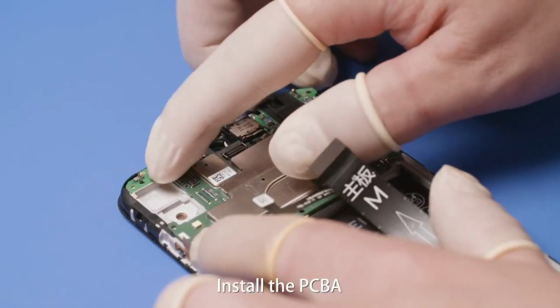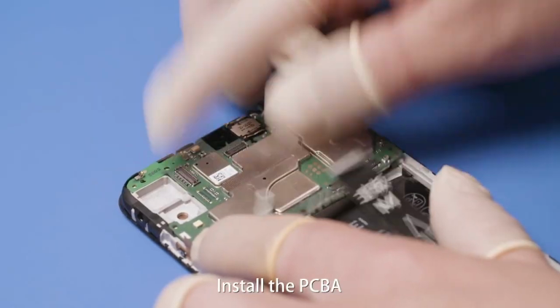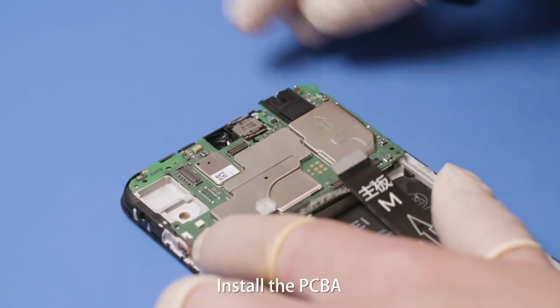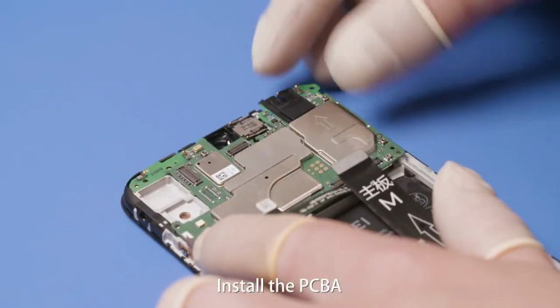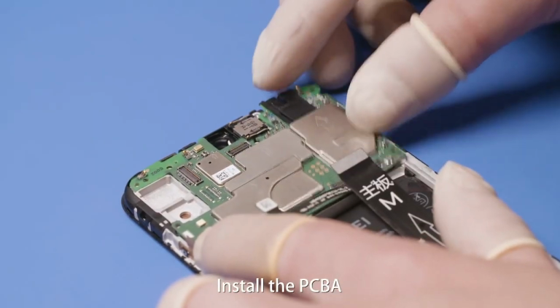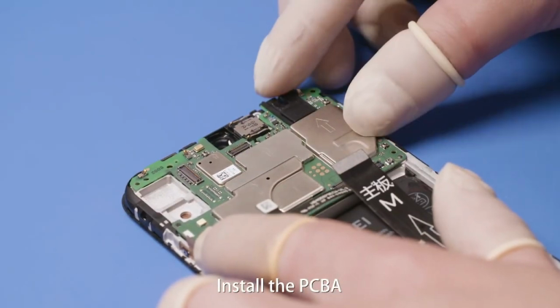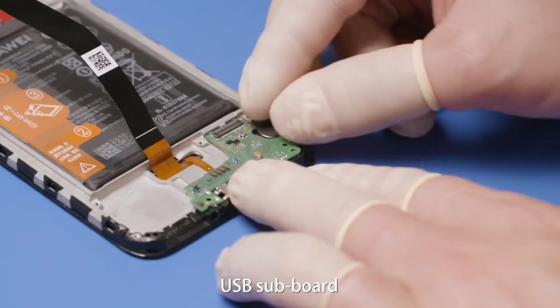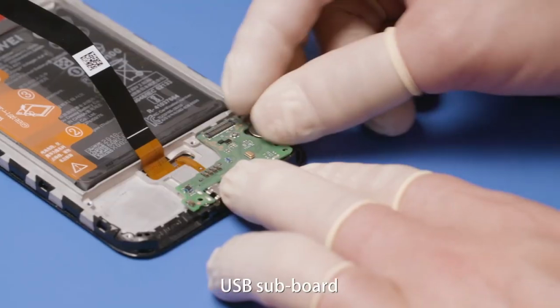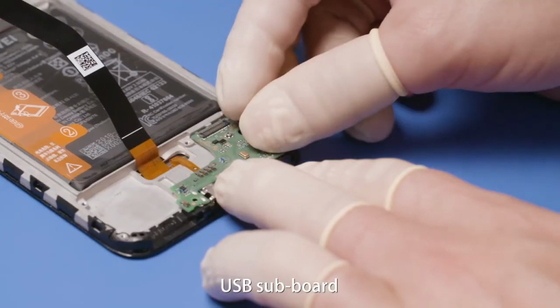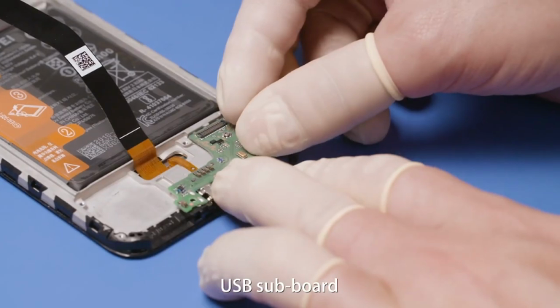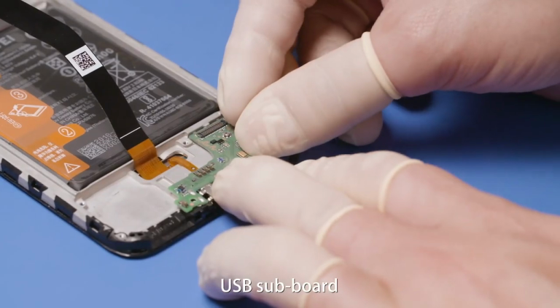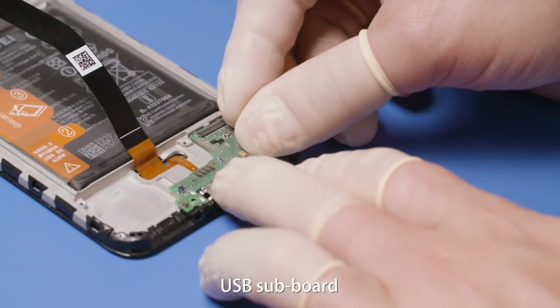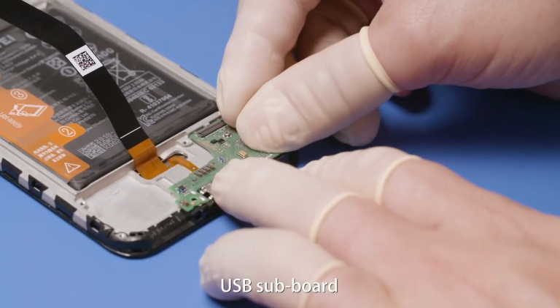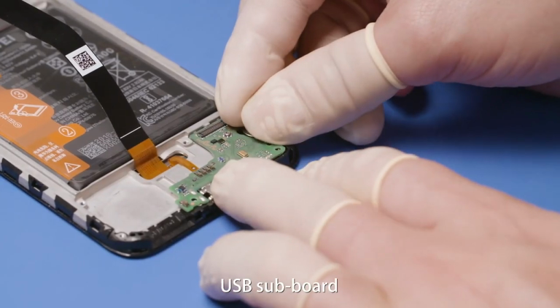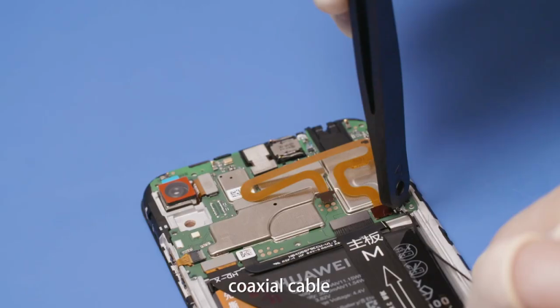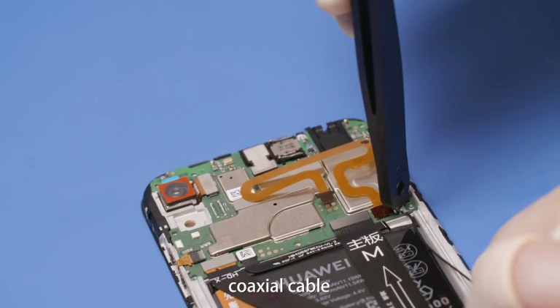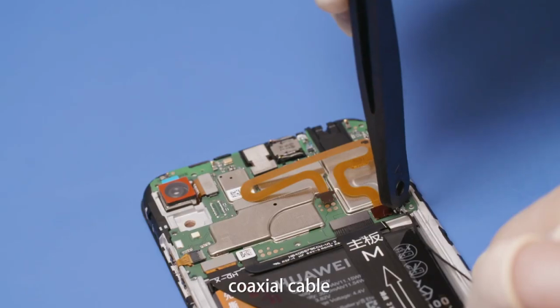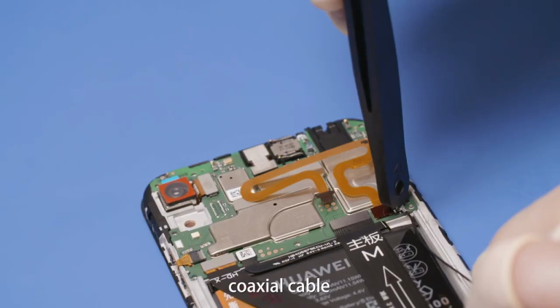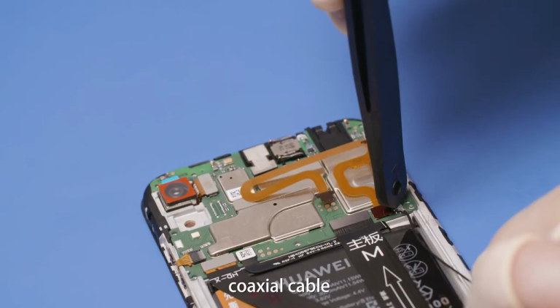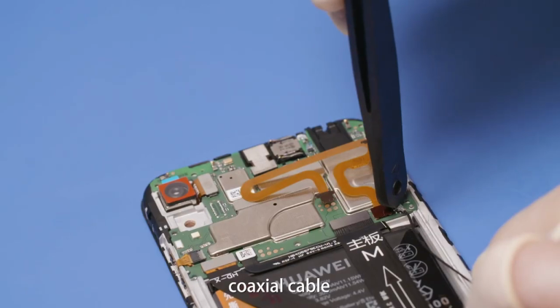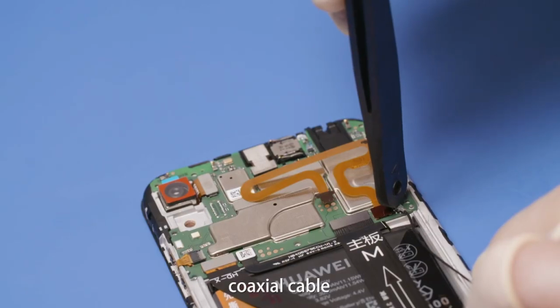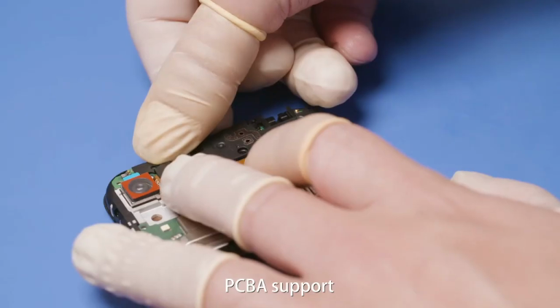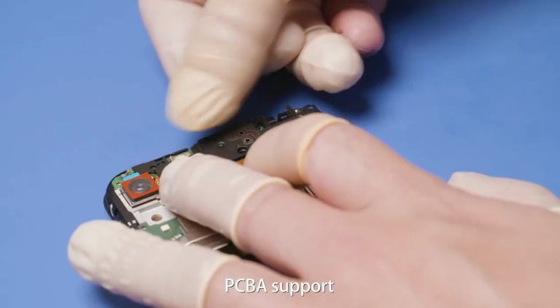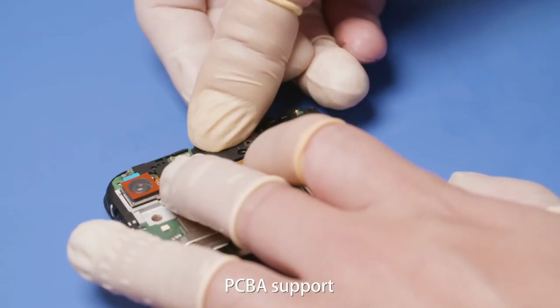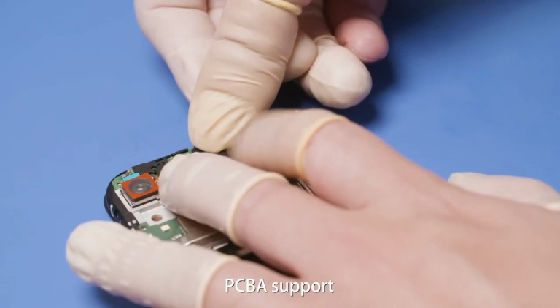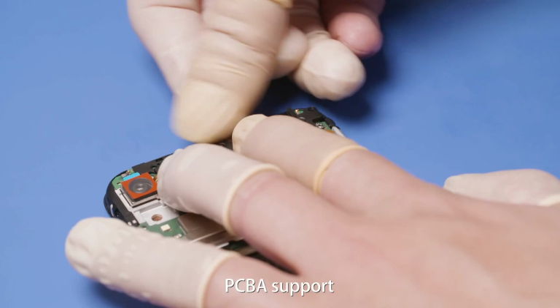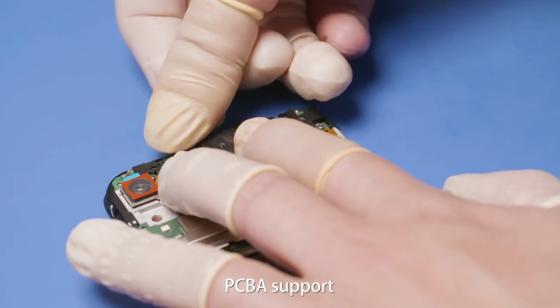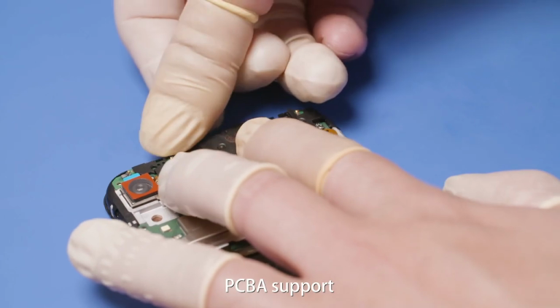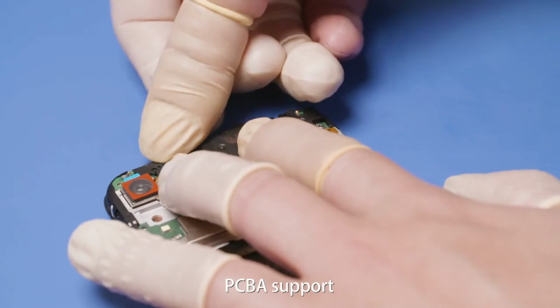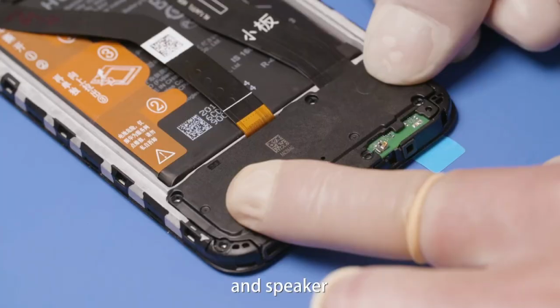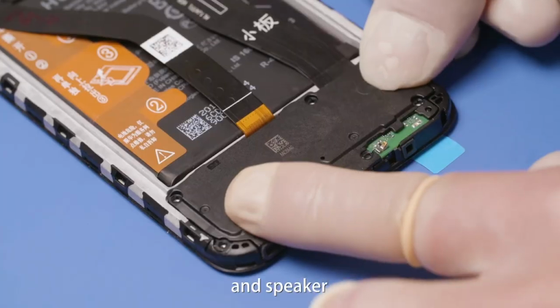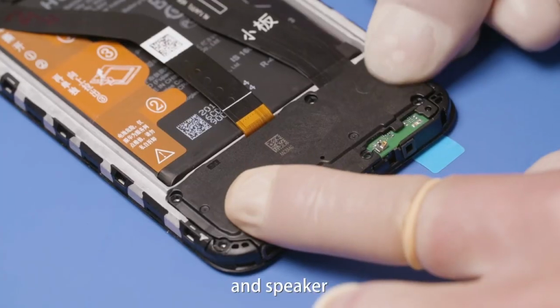Do not roll the FPC area on the top of the battery to prevent damage to the battery circuit. Install the PCBA, USB subboard, coaxial cable, PCBA support, and speaker.